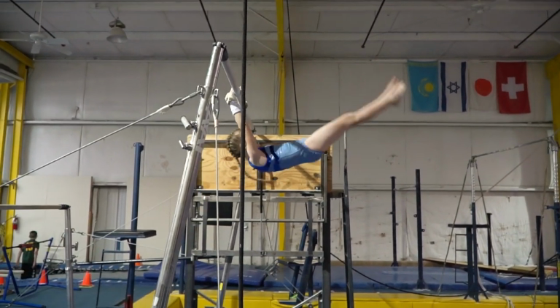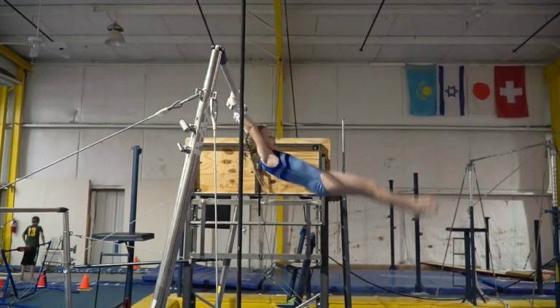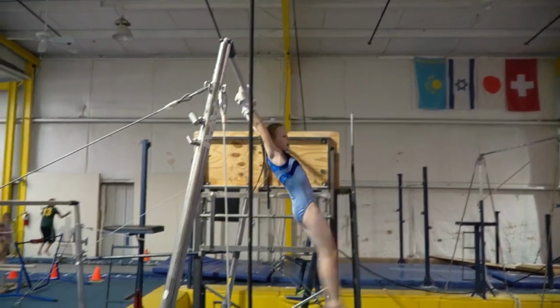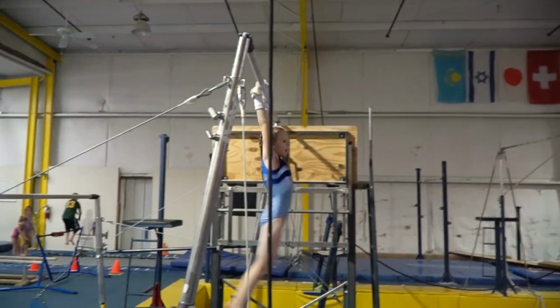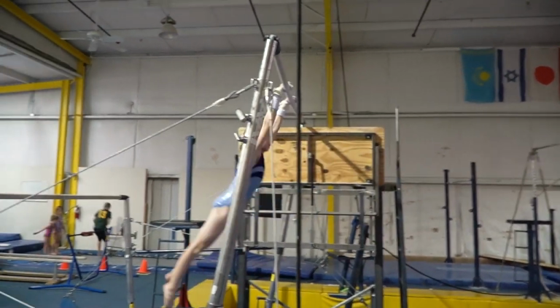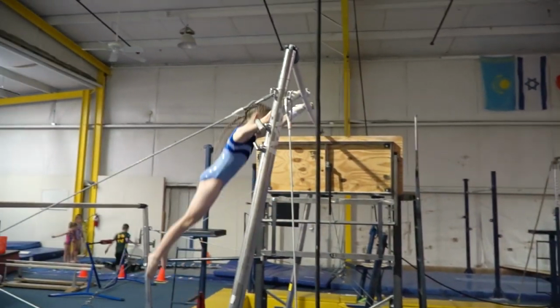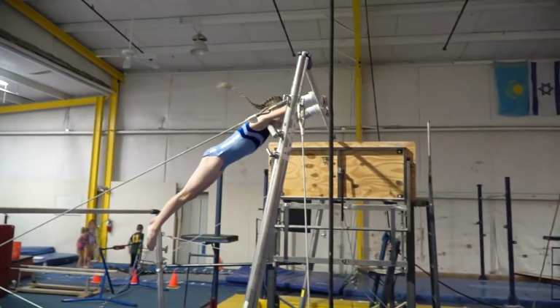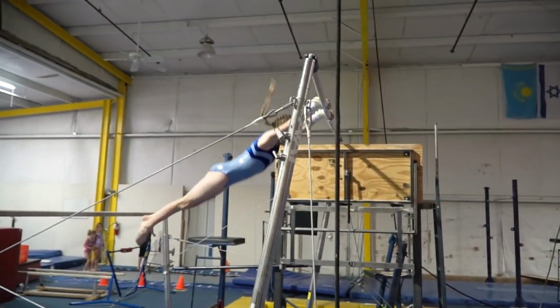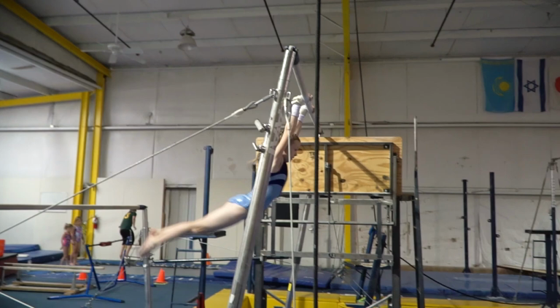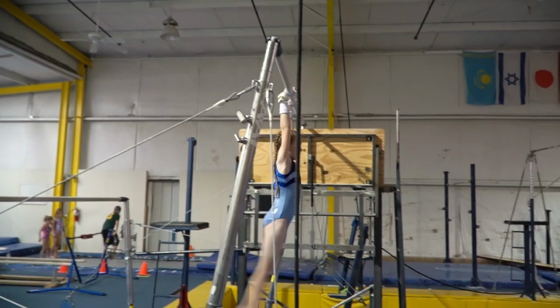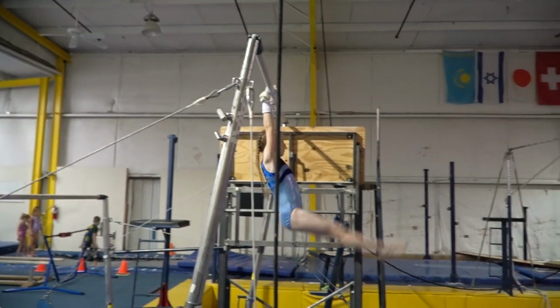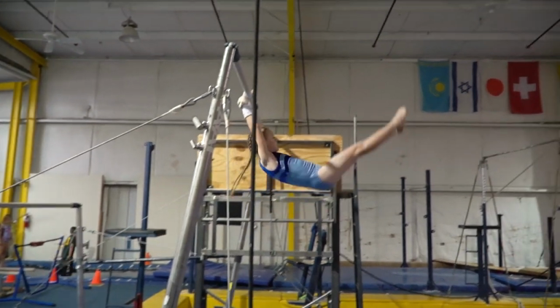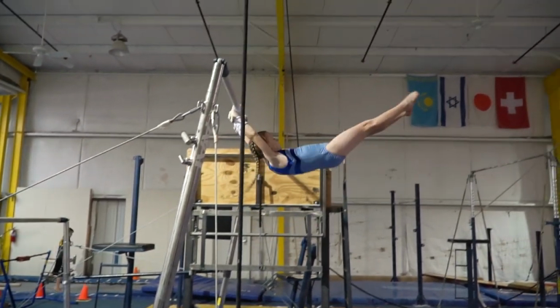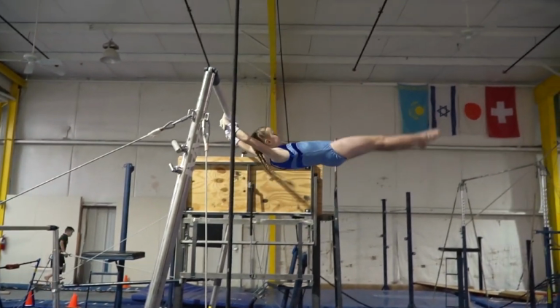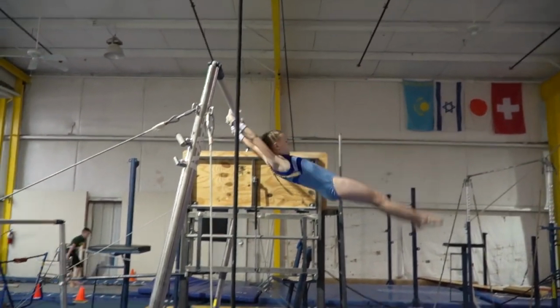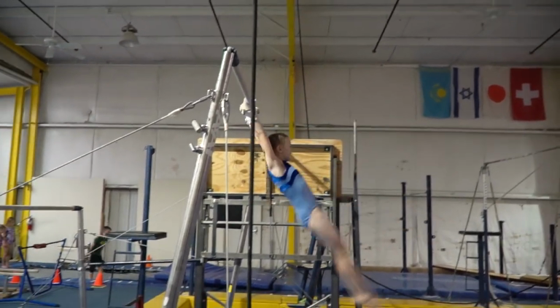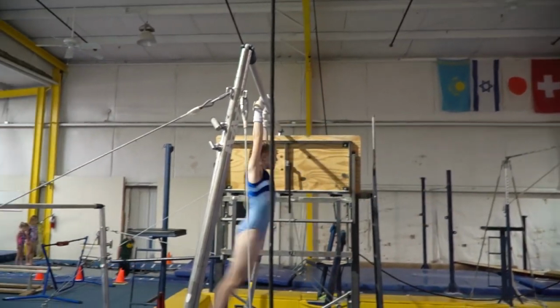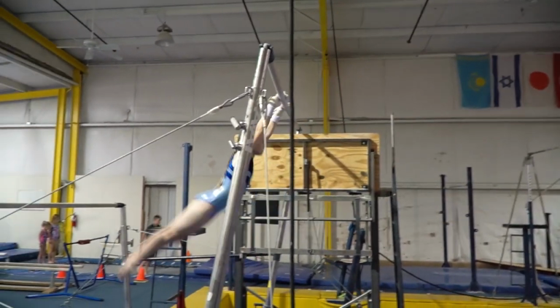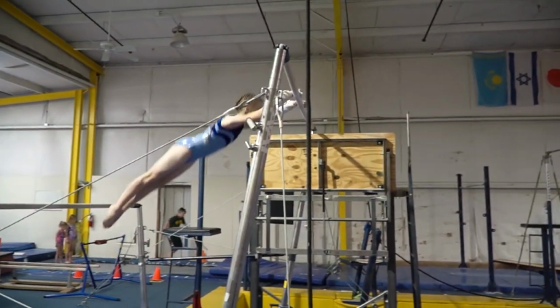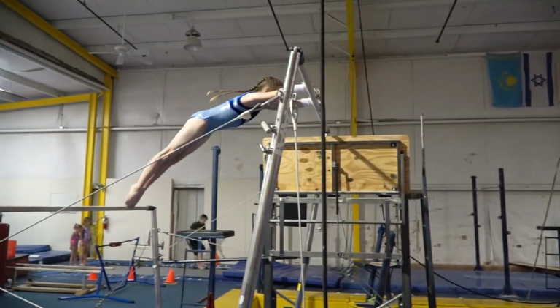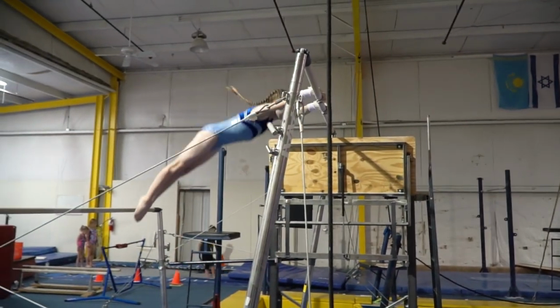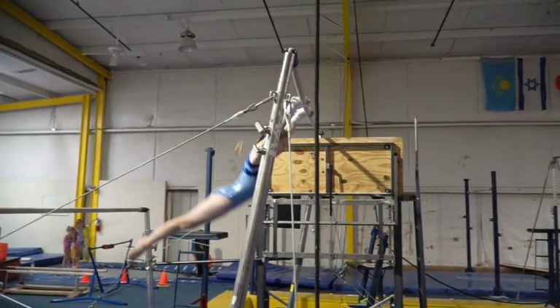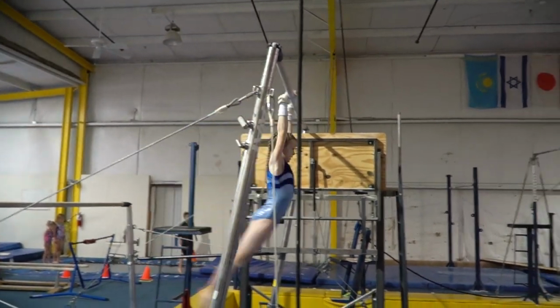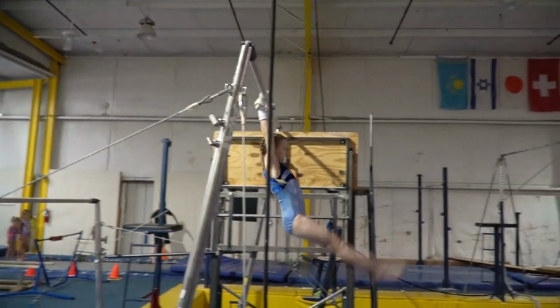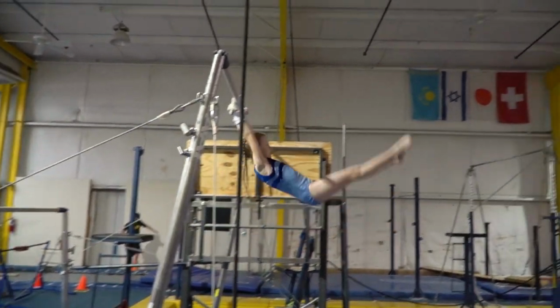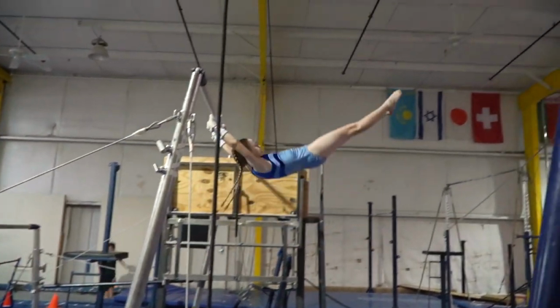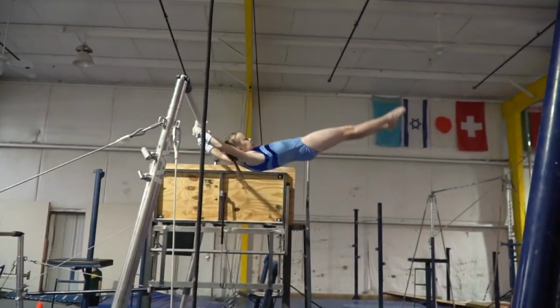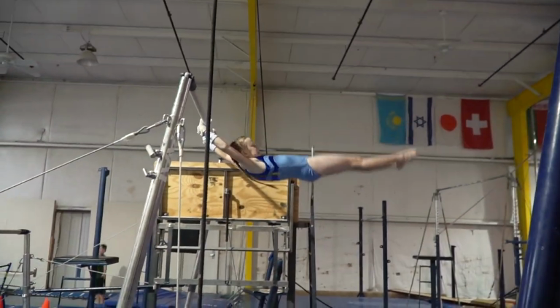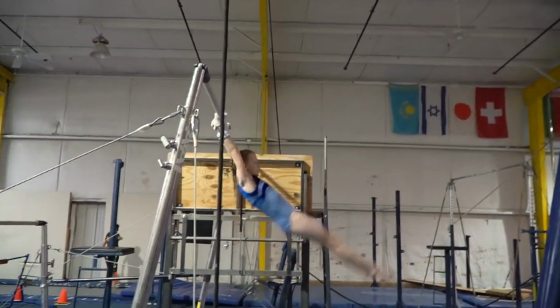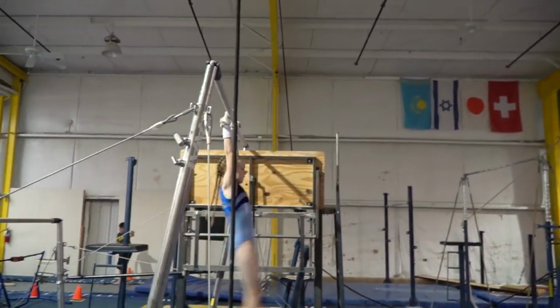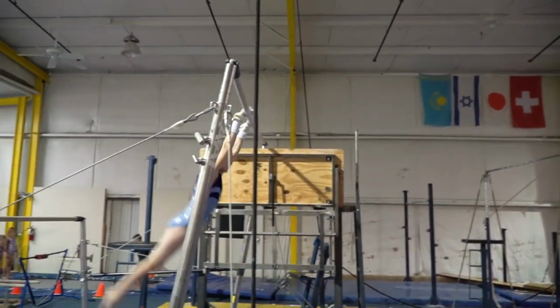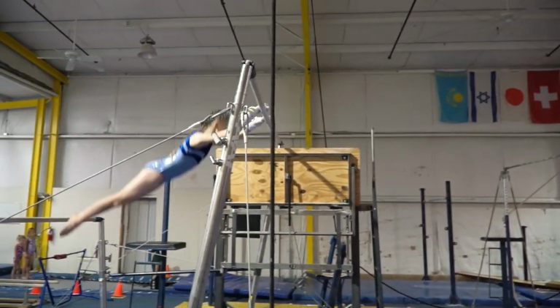Now I think it's really fun. Feels like I'm flying through the air. No wonder it's called a flyaway.